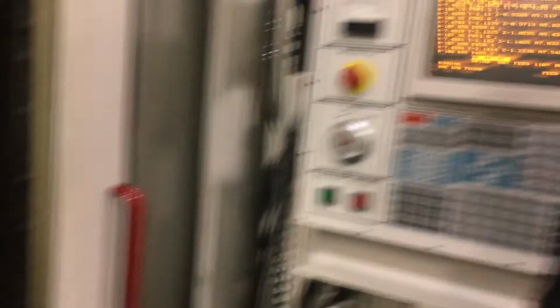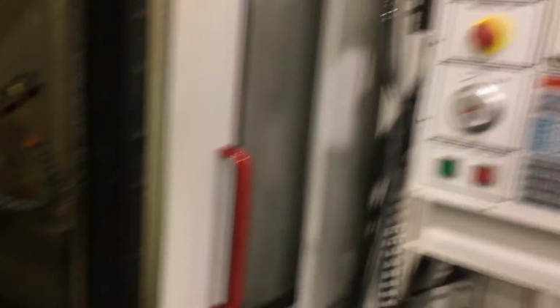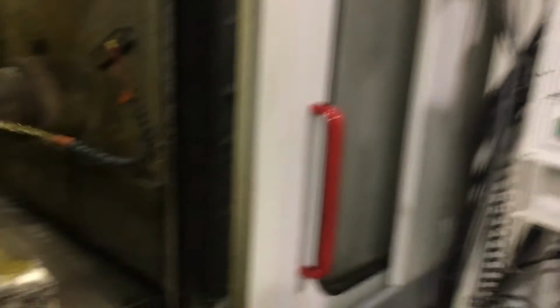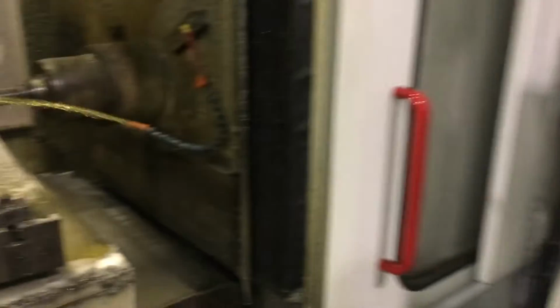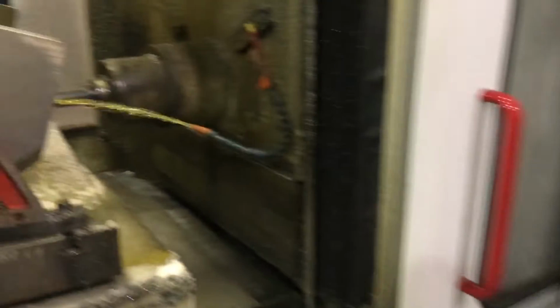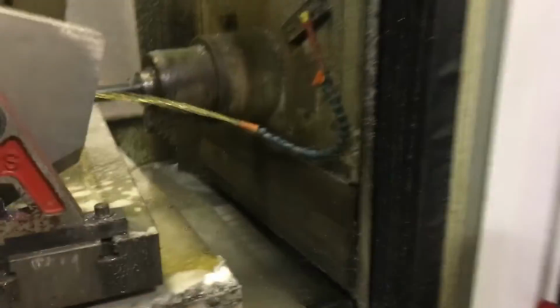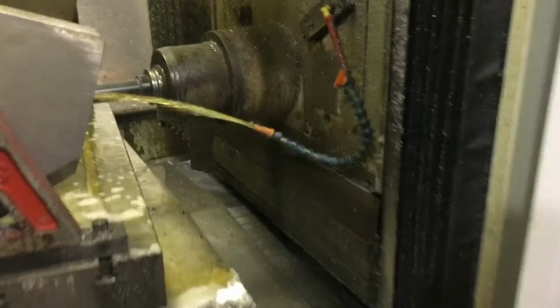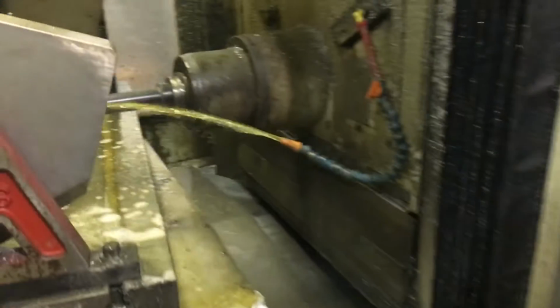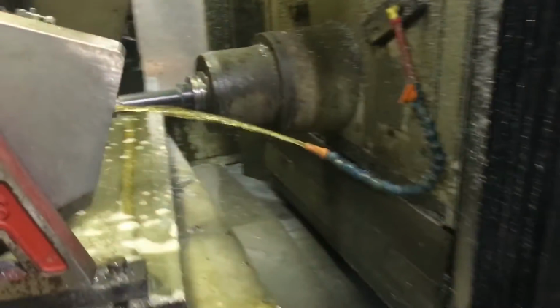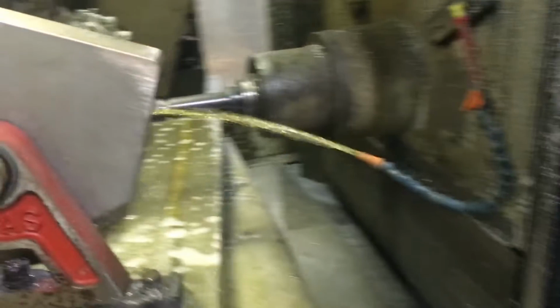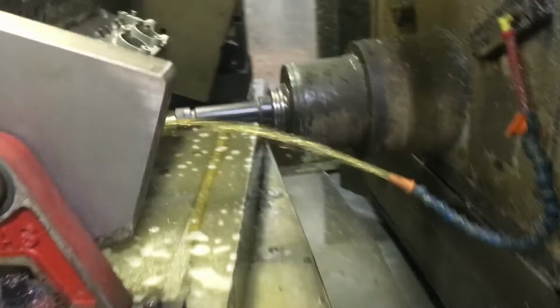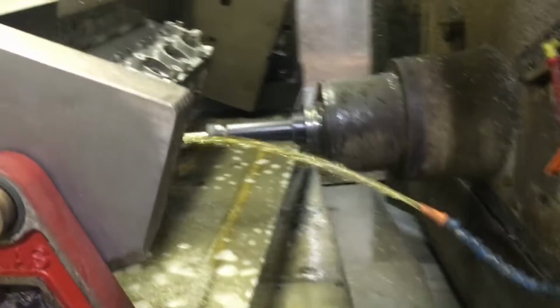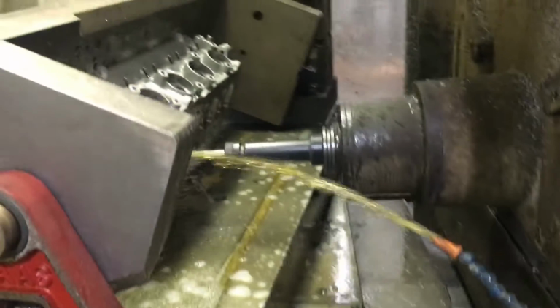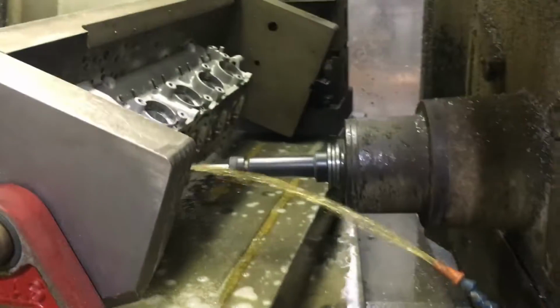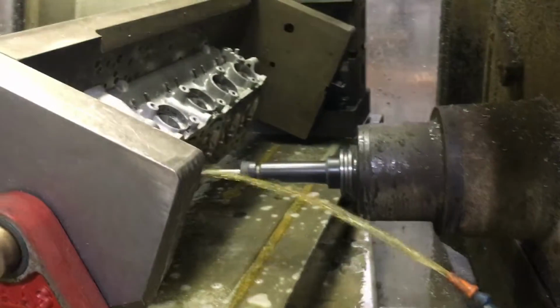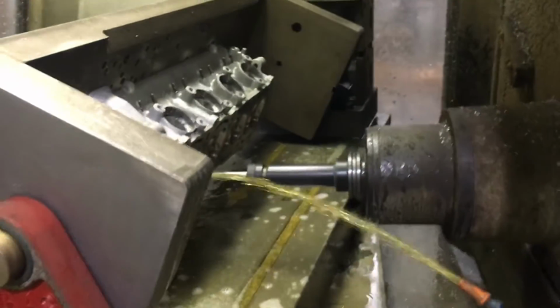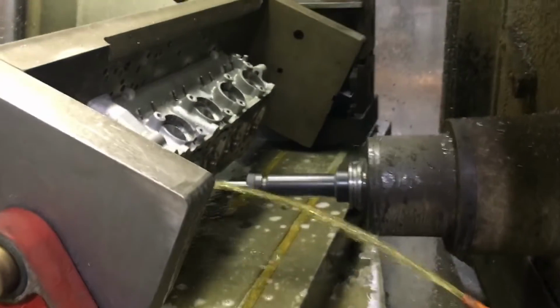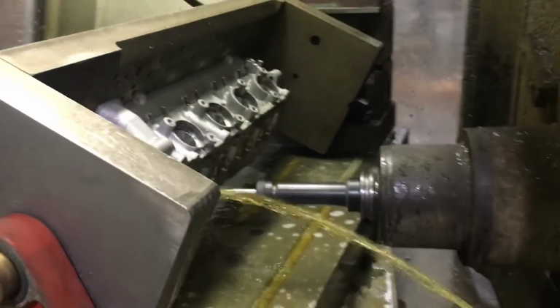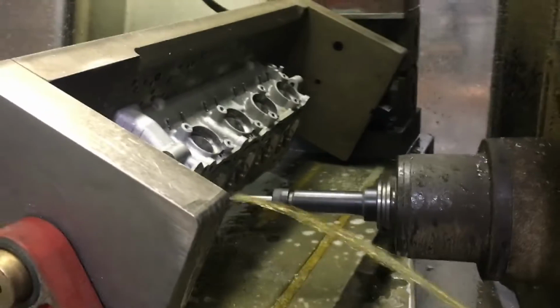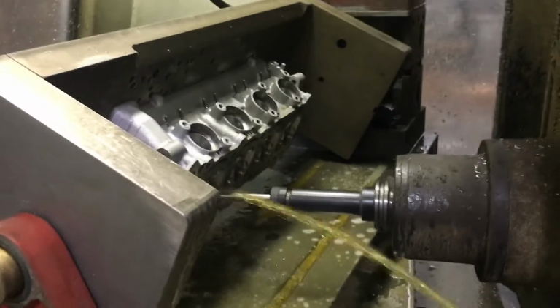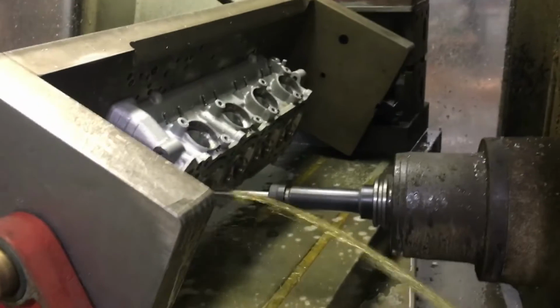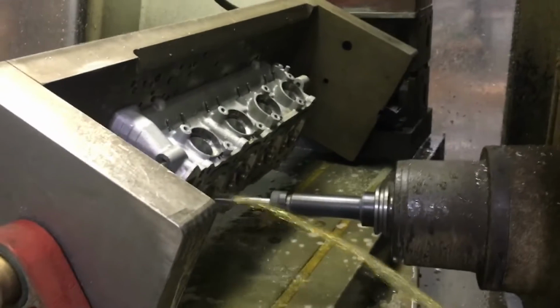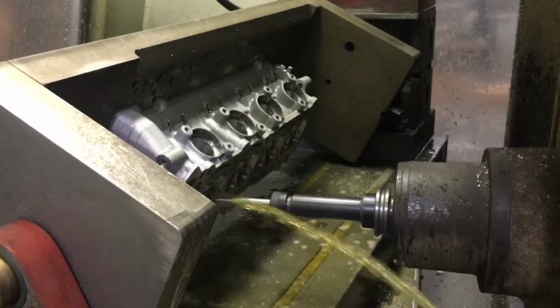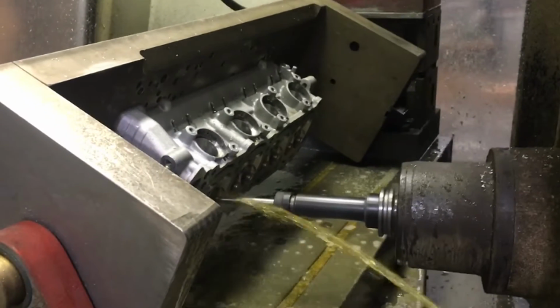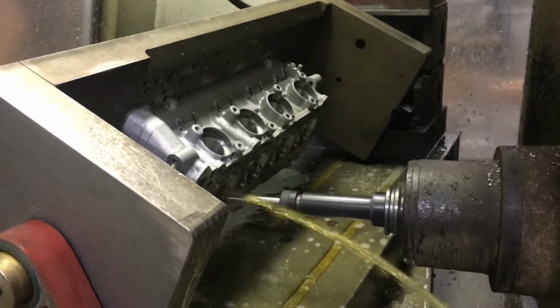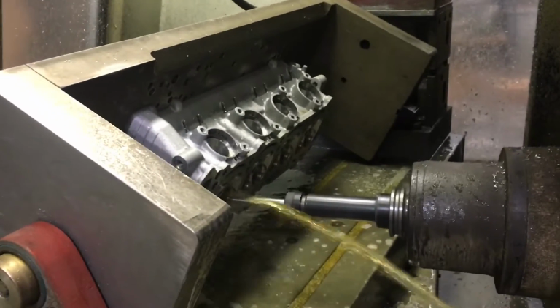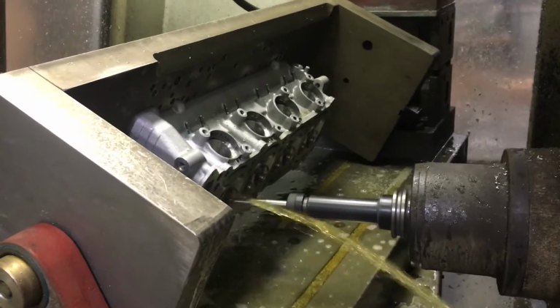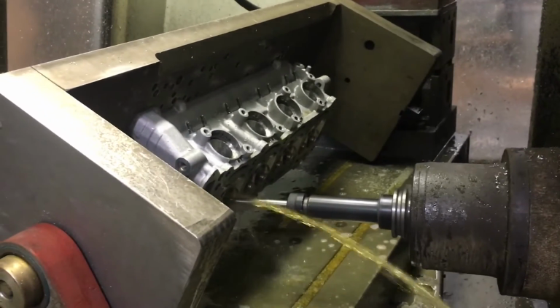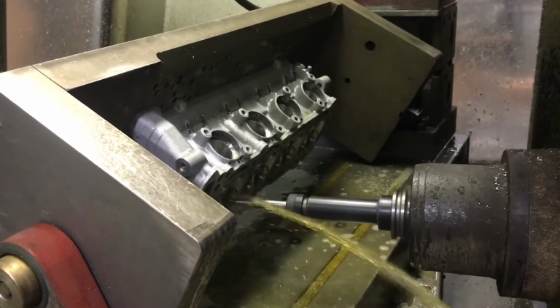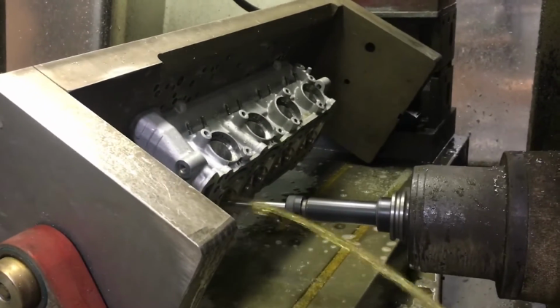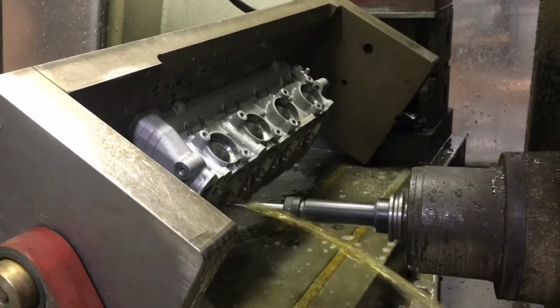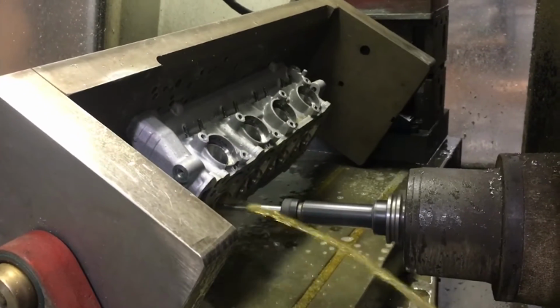There you go, guys. You heard it from the expert himself. We'll give you one more look at this awesome machine.